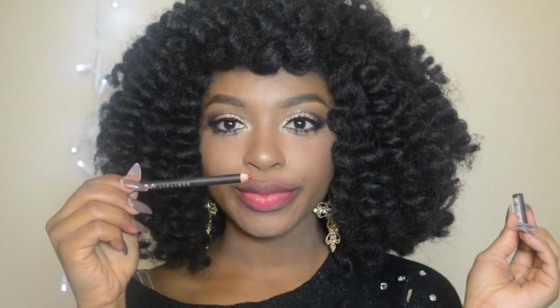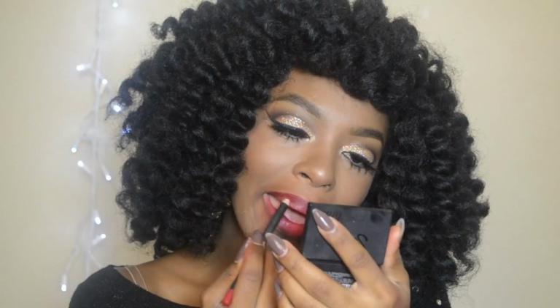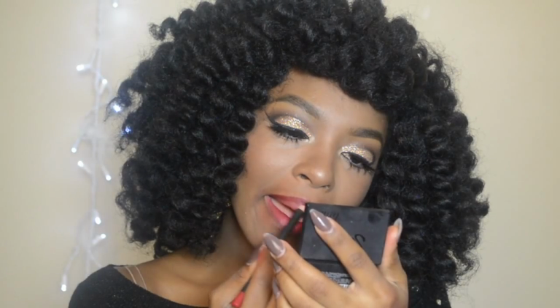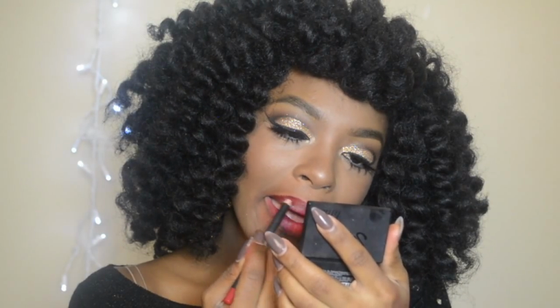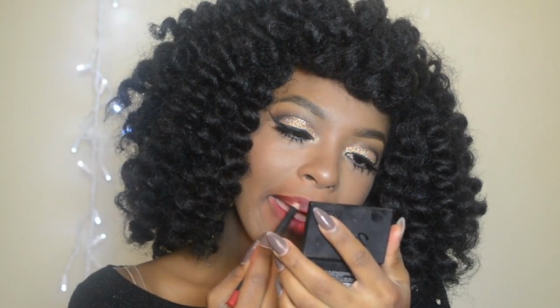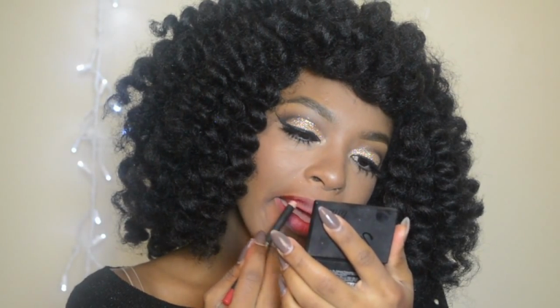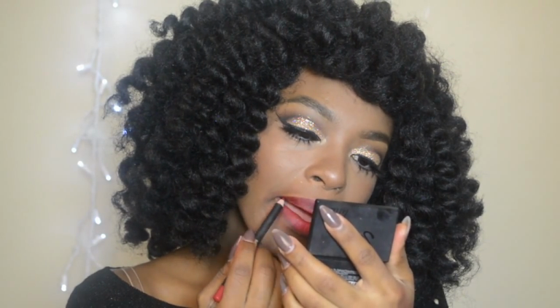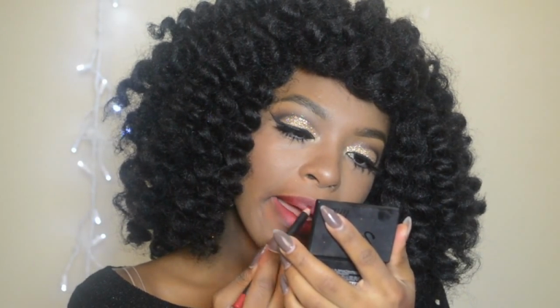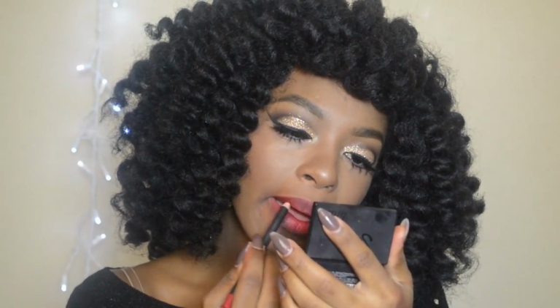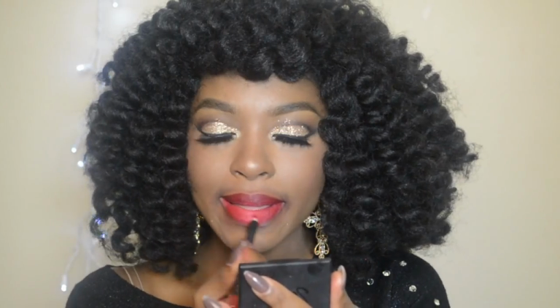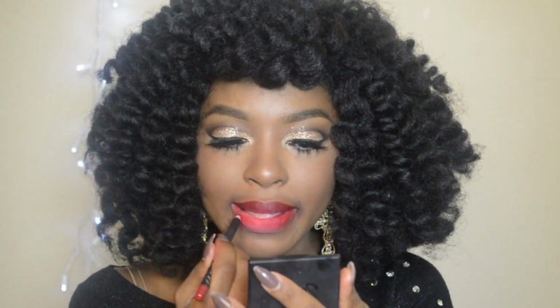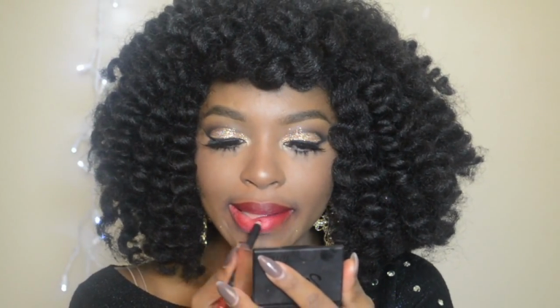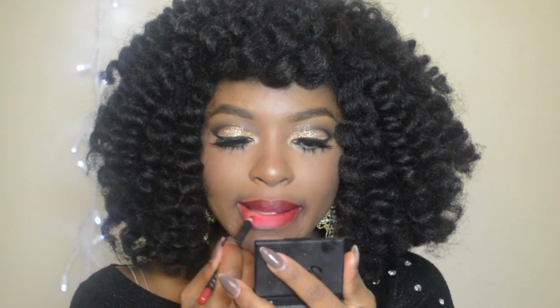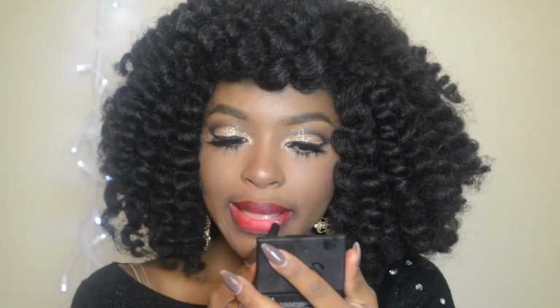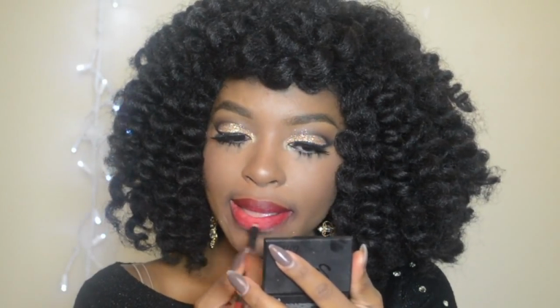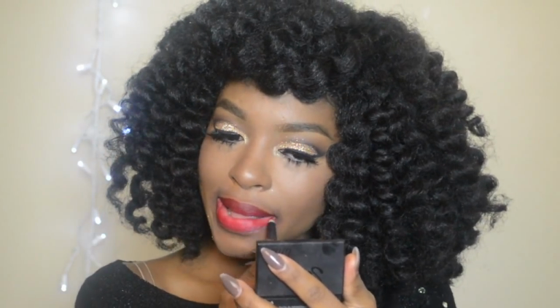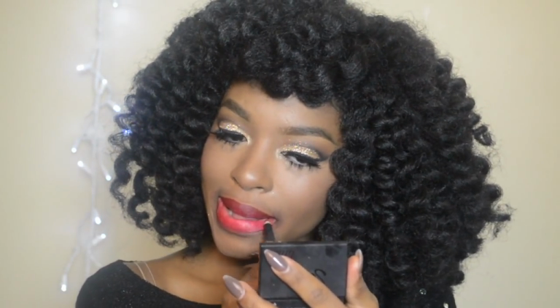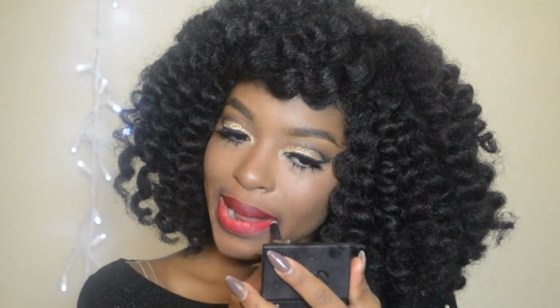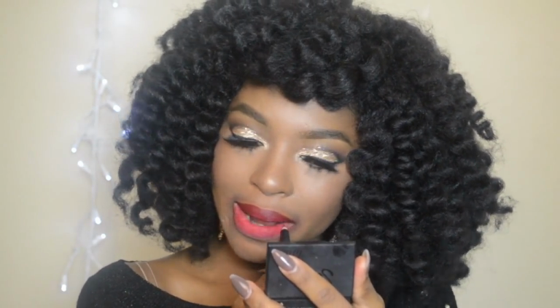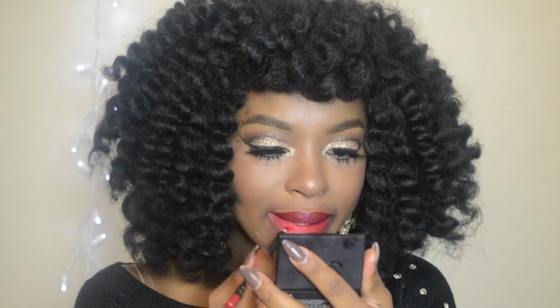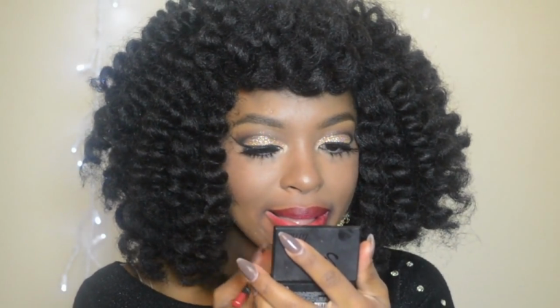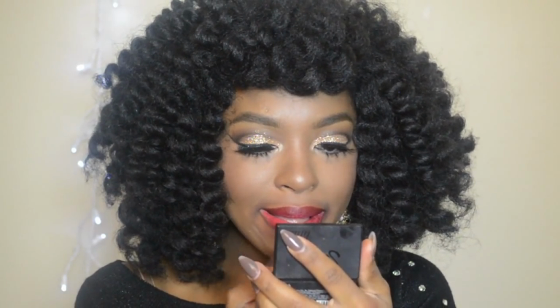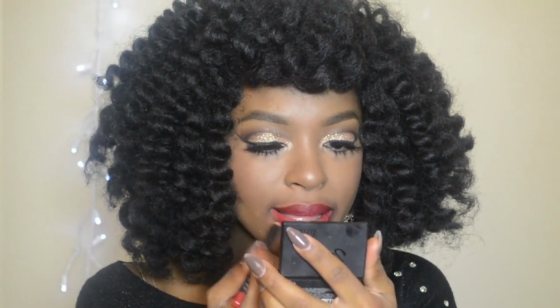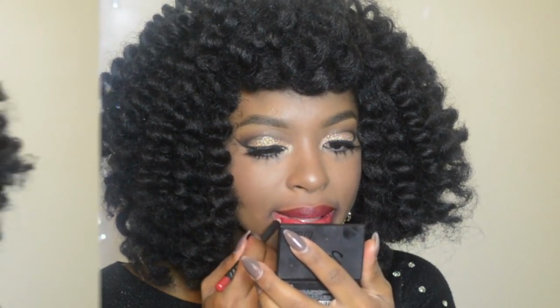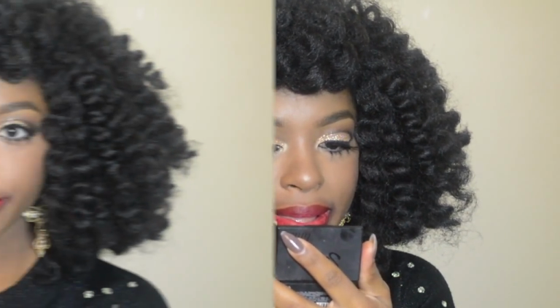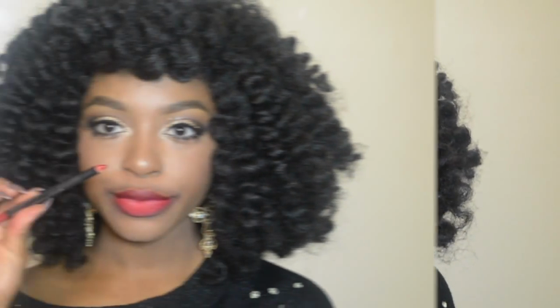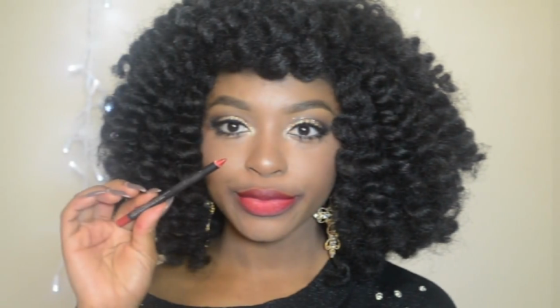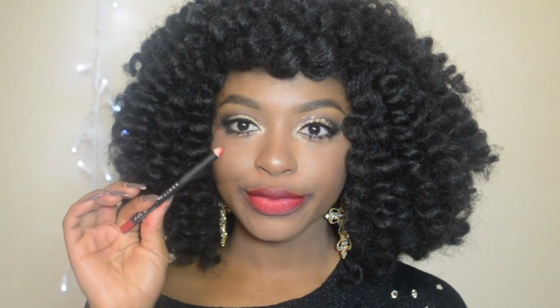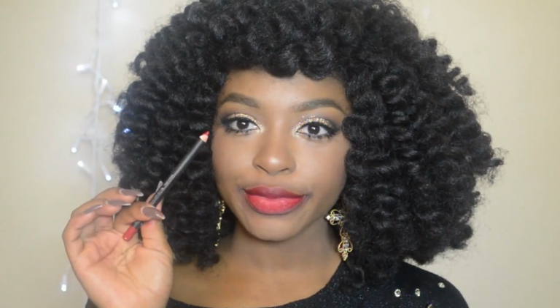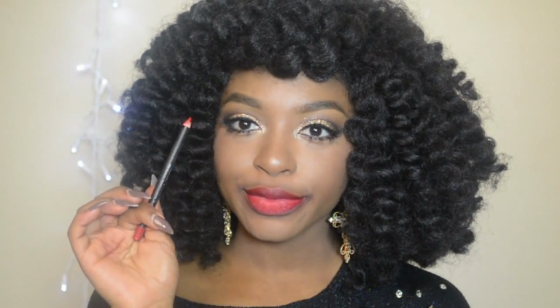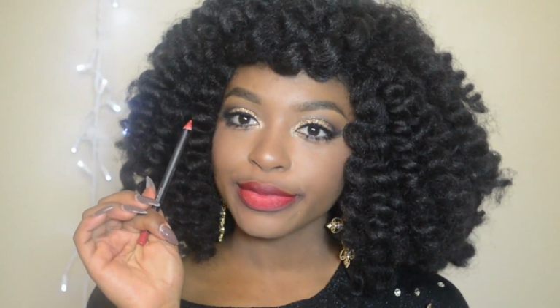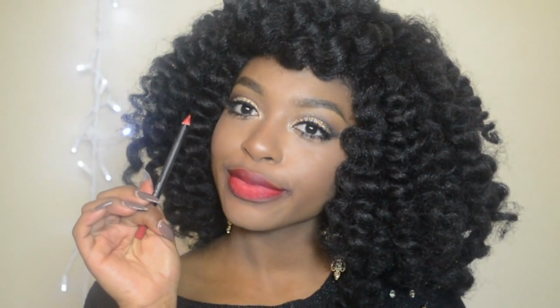LA Girl's Forever Red is a really gorgeous lip liner if you're looking for something inexpensive but a classic red.